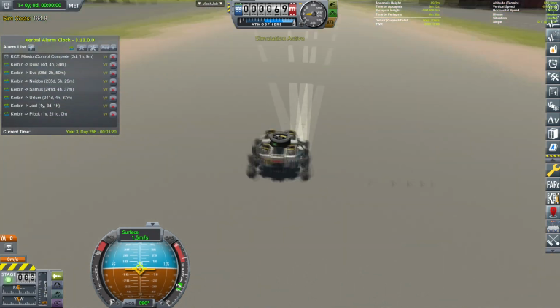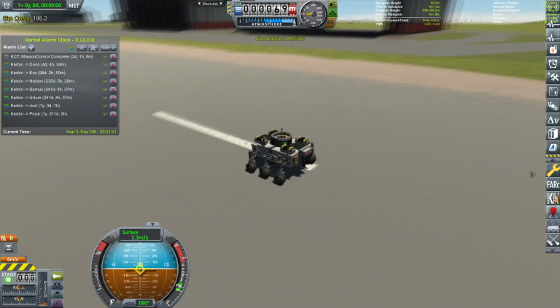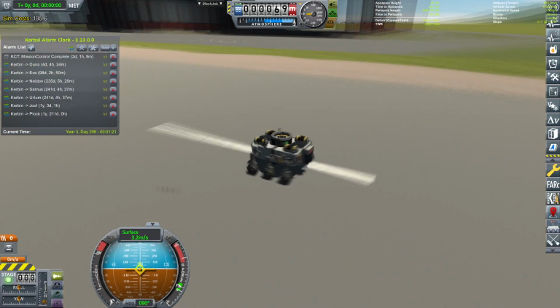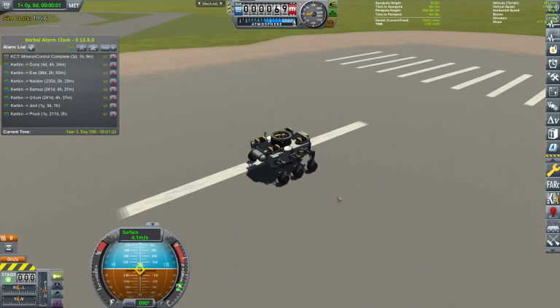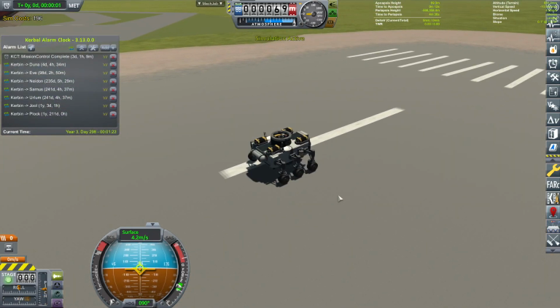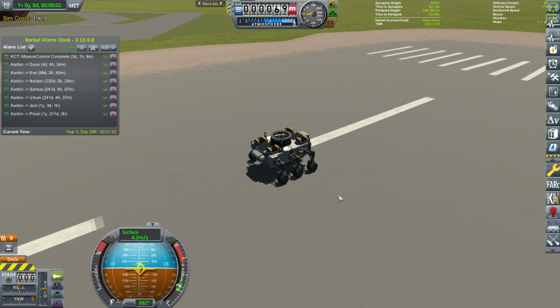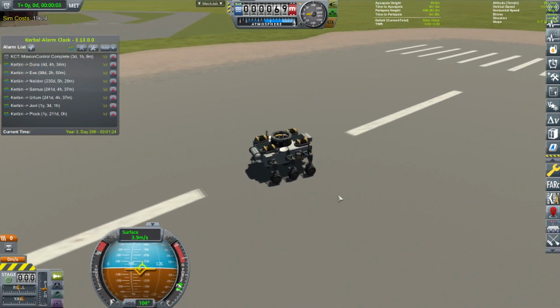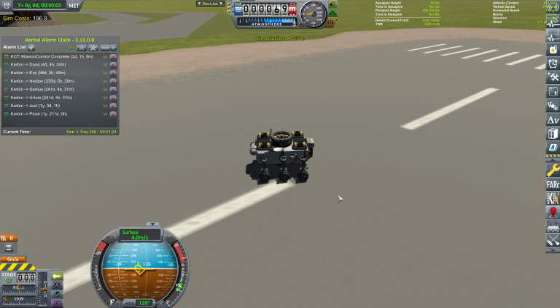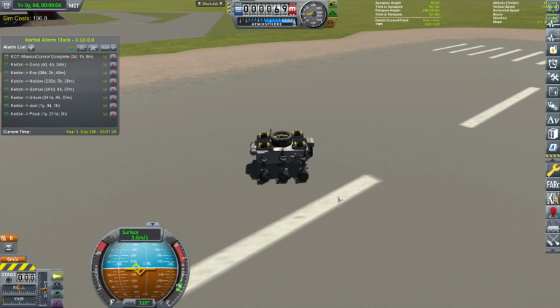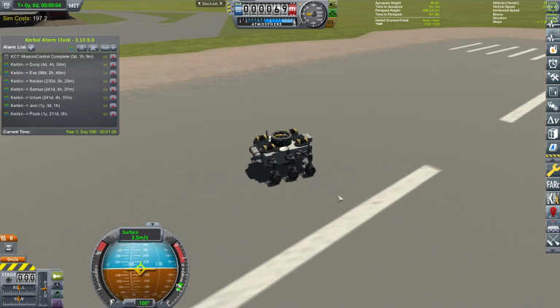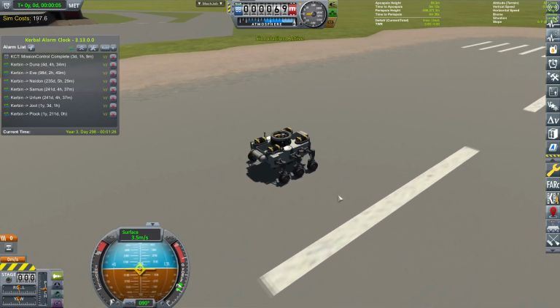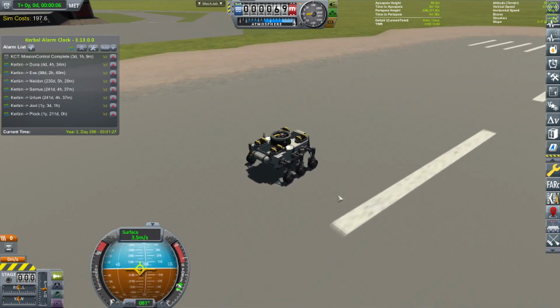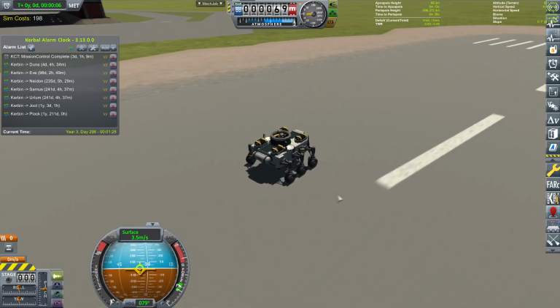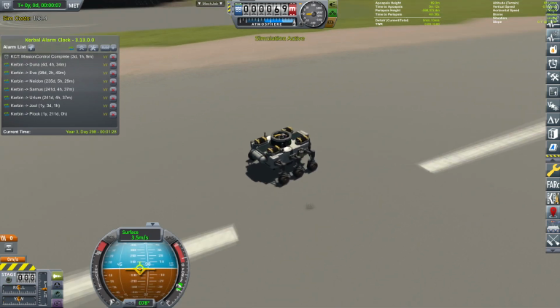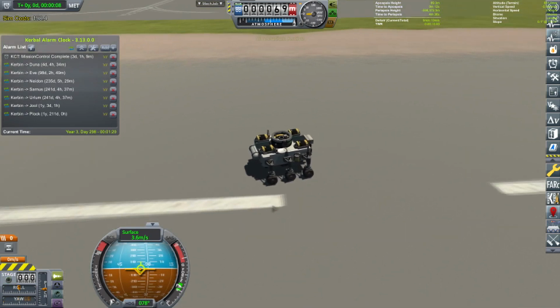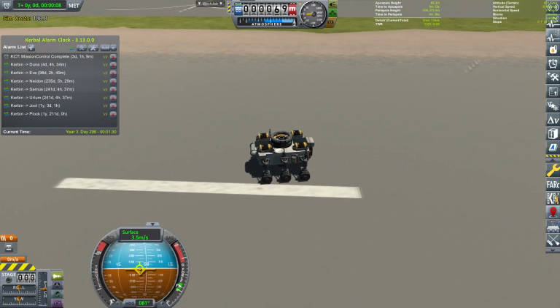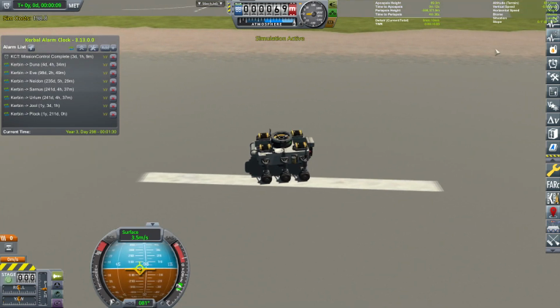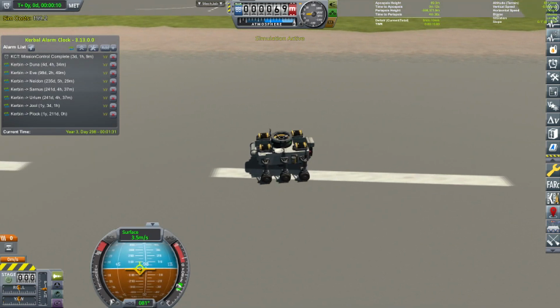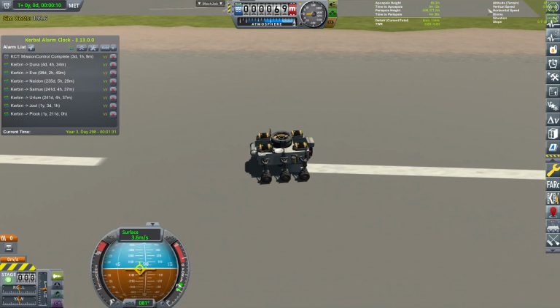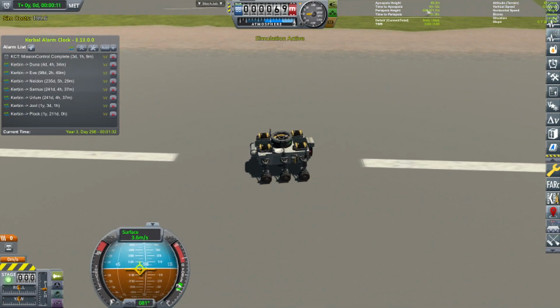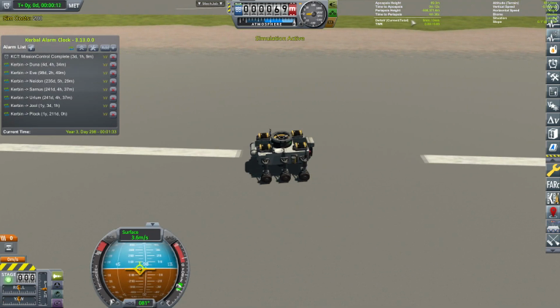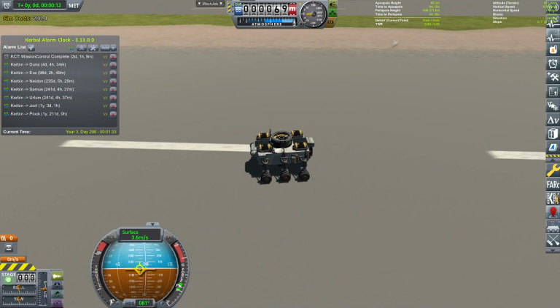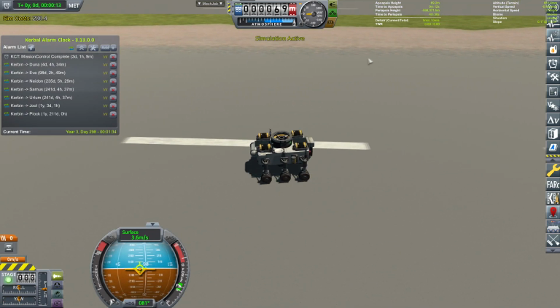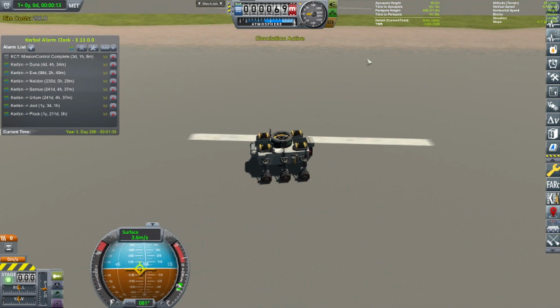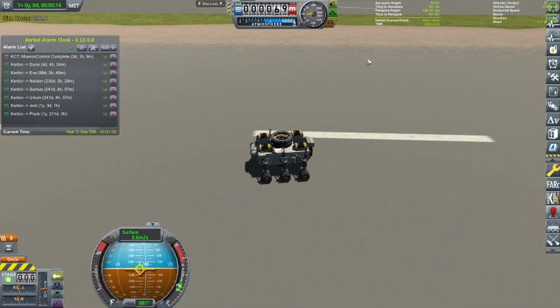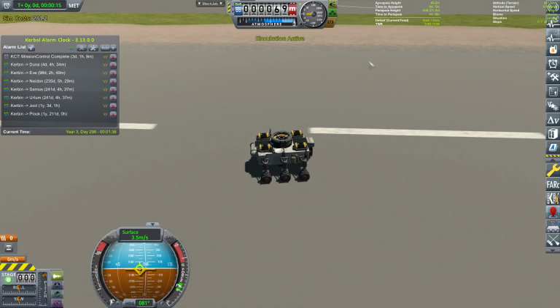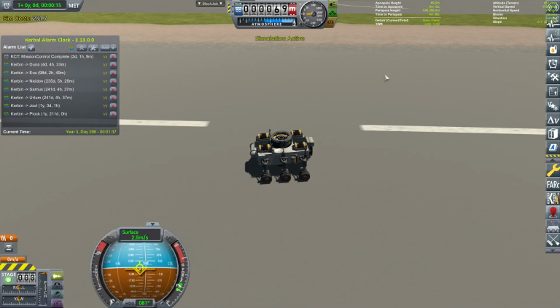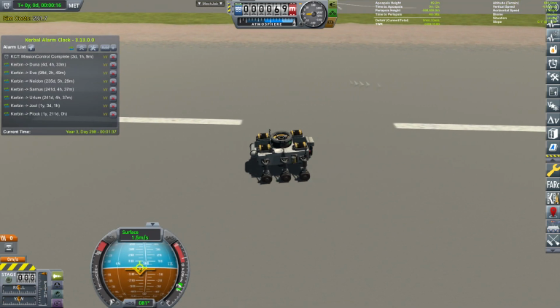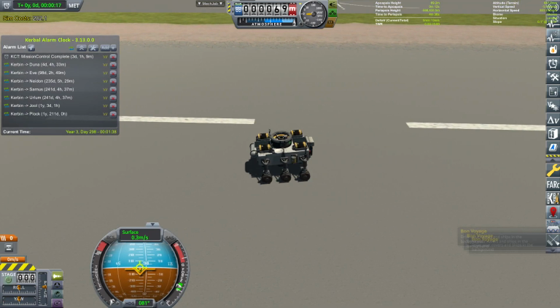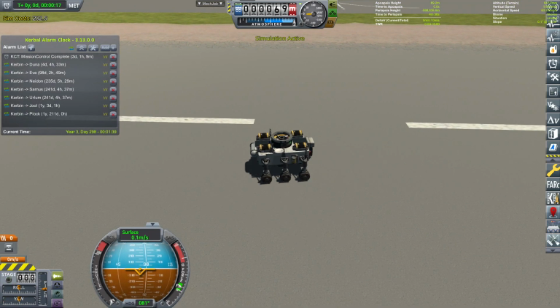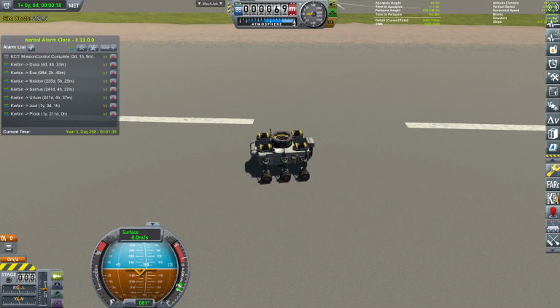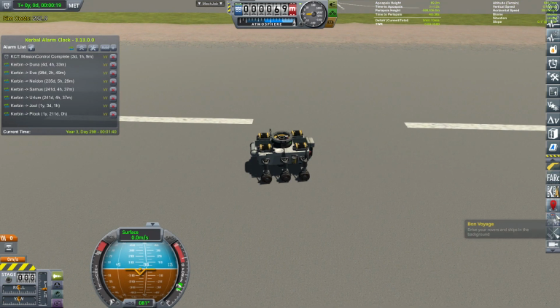We can drive it. It goes left, right — all right. It can do some delta-V. That looks good enough in my book.